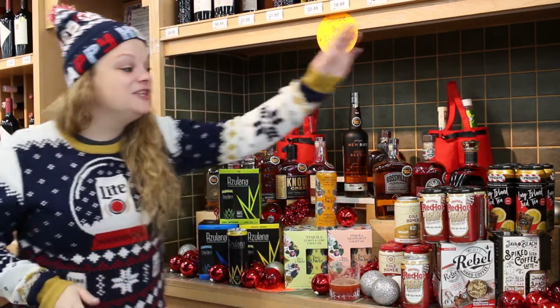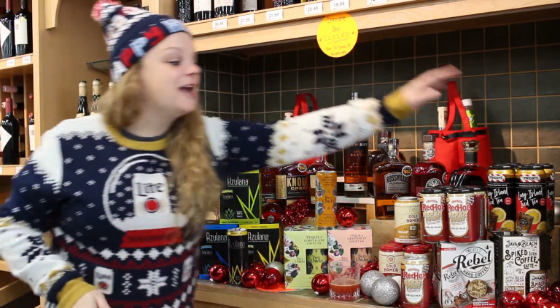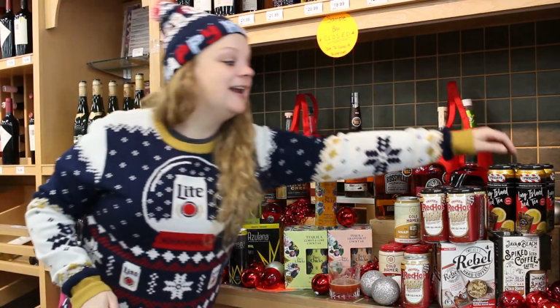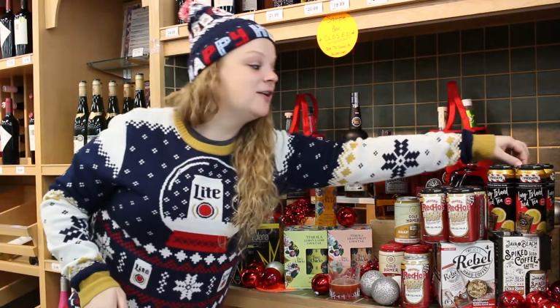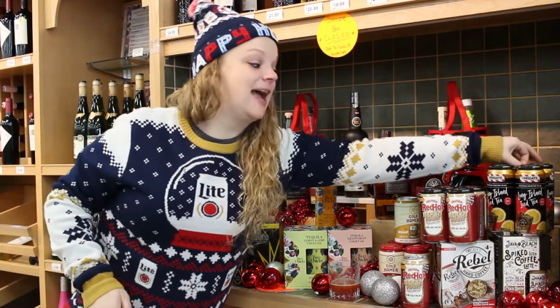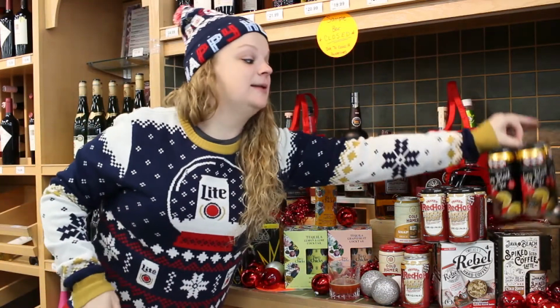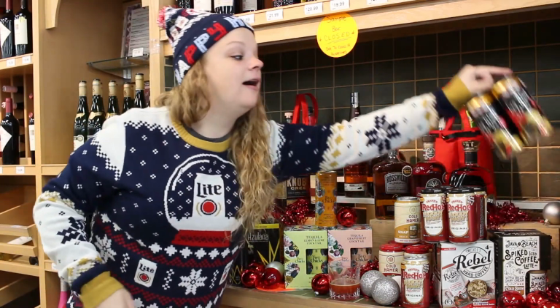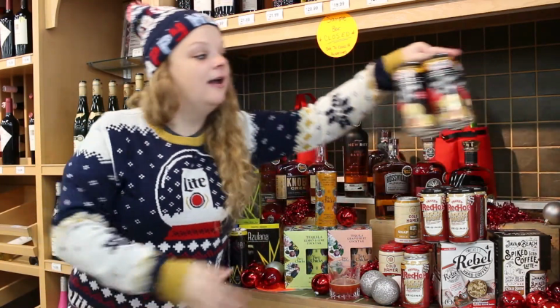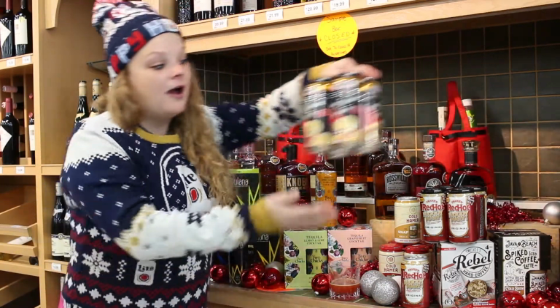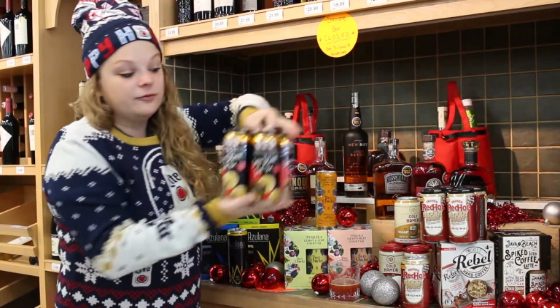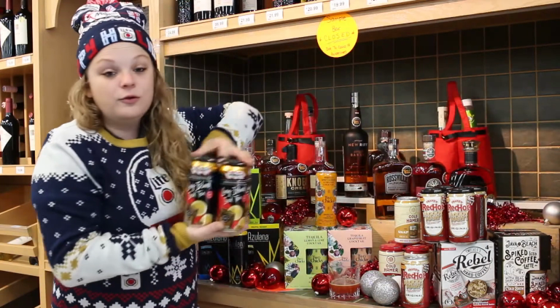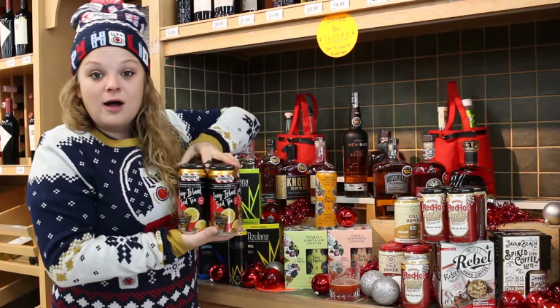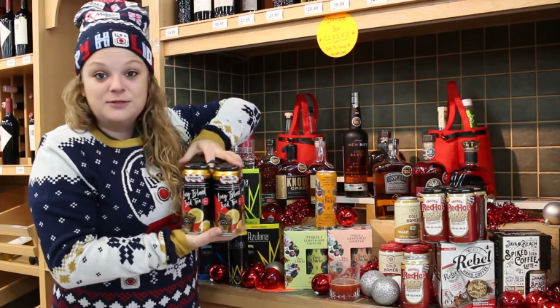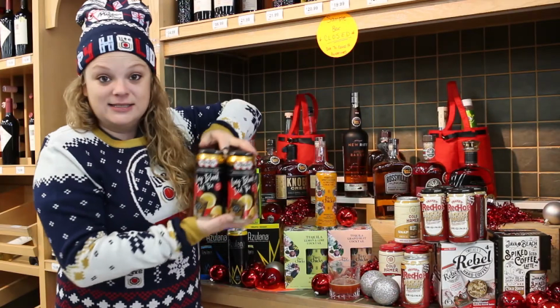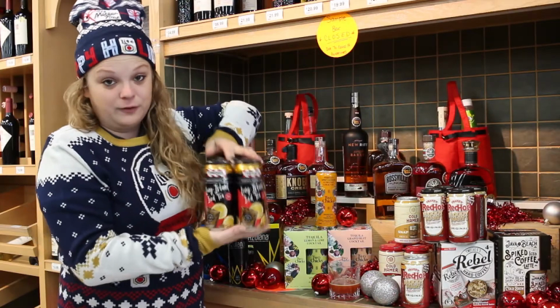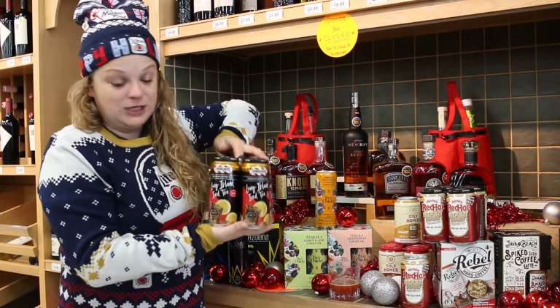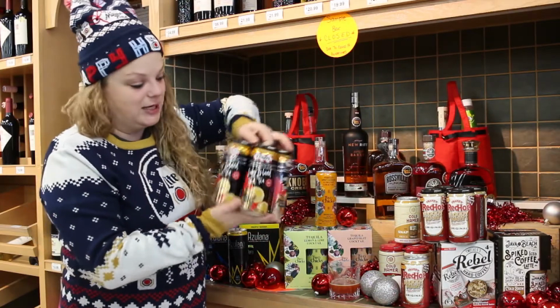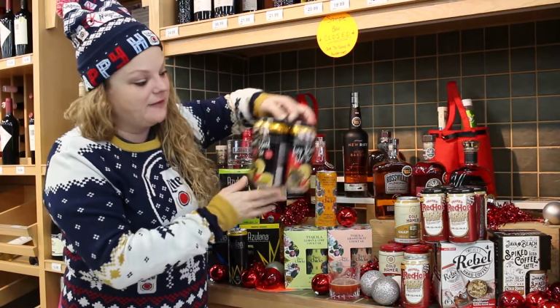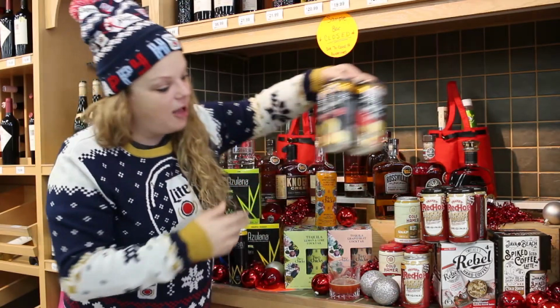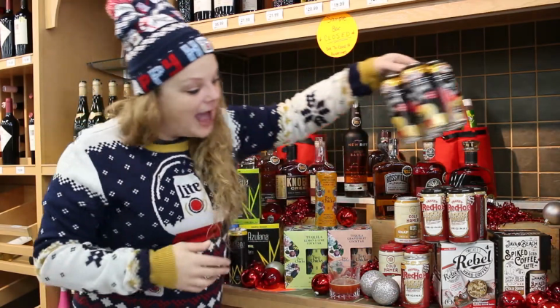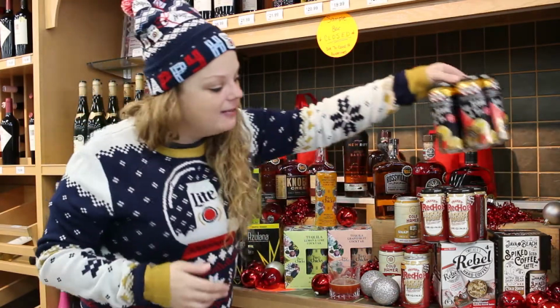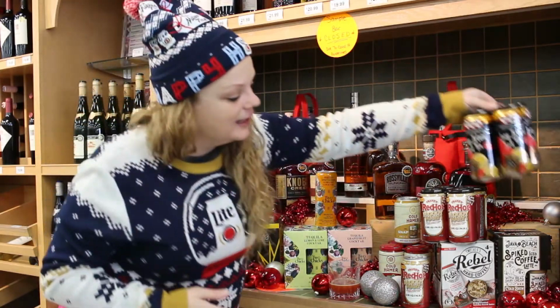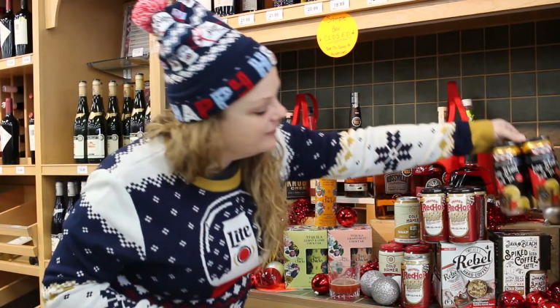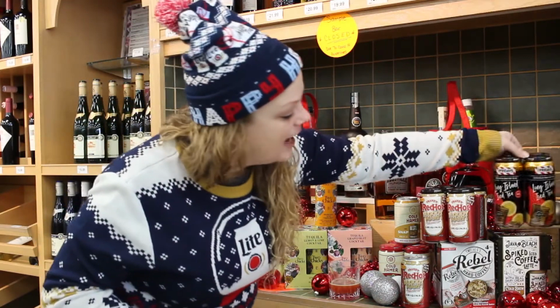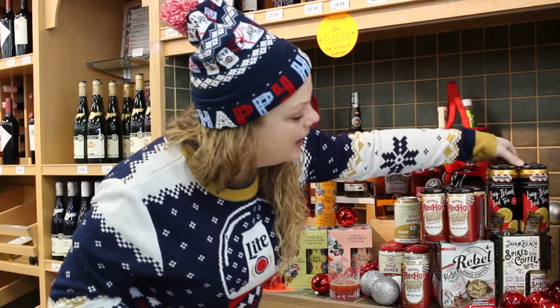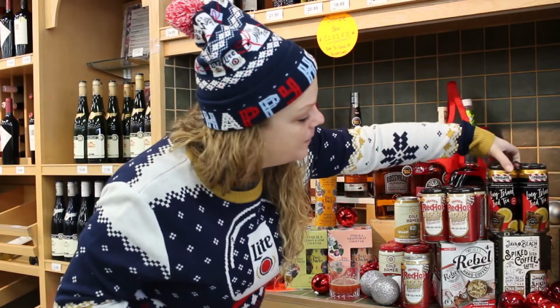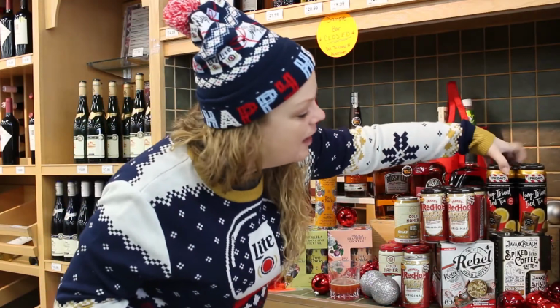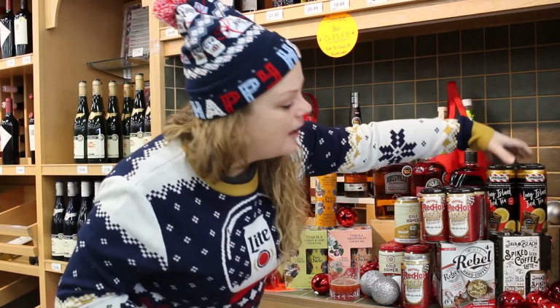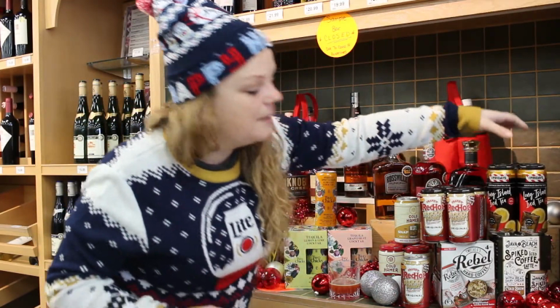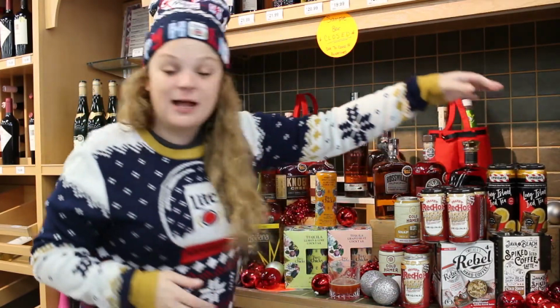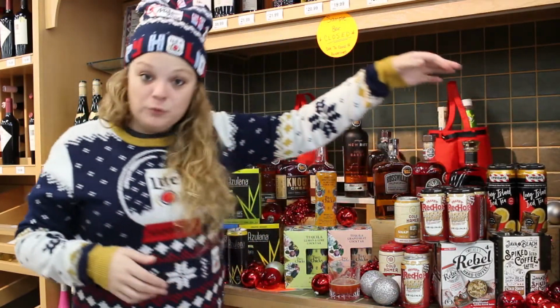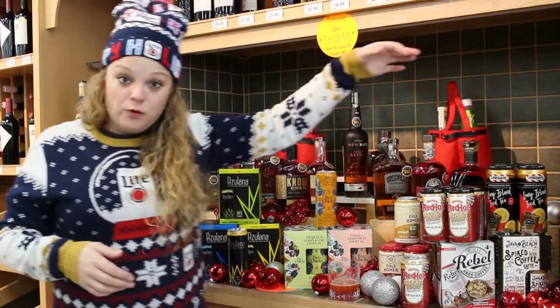TGI Fridays also has a ton of really cool ready-to-drink options. They've got Long Island, they've got Moscow Mule.